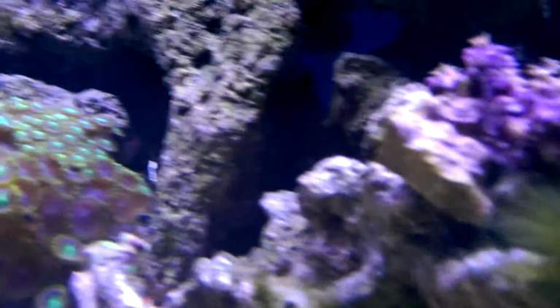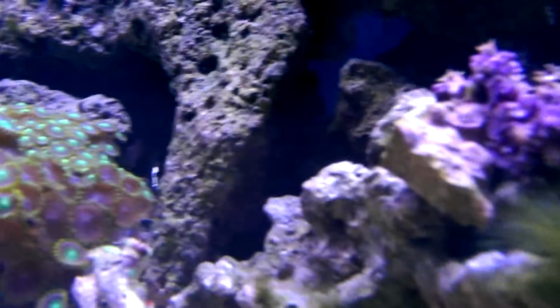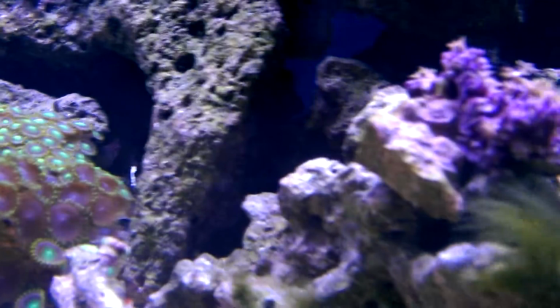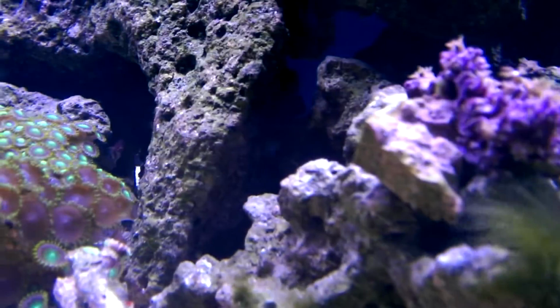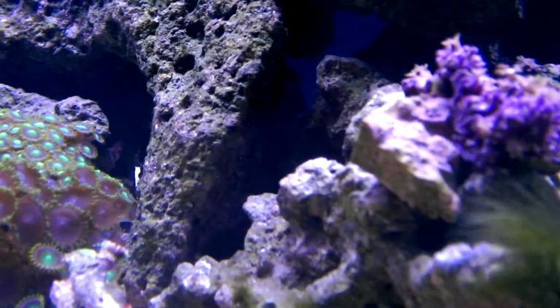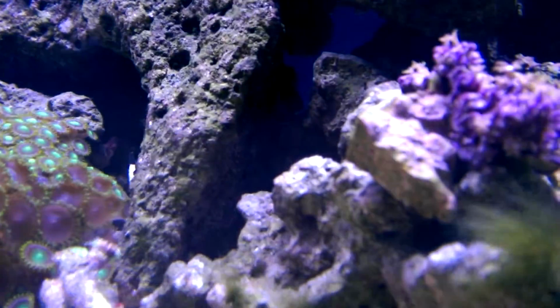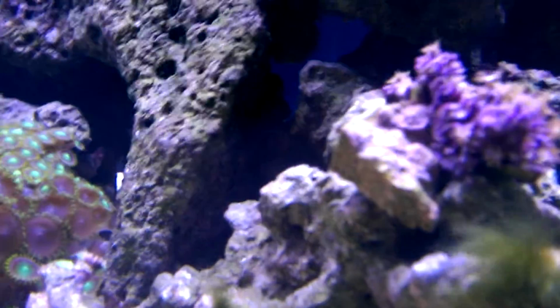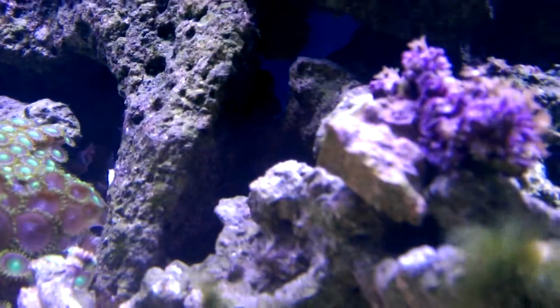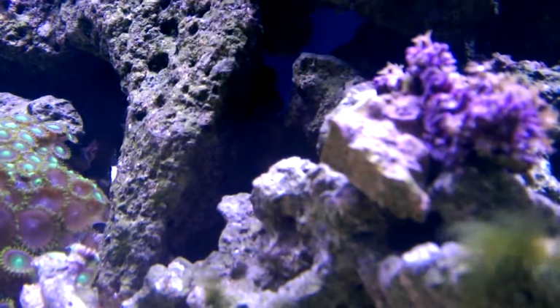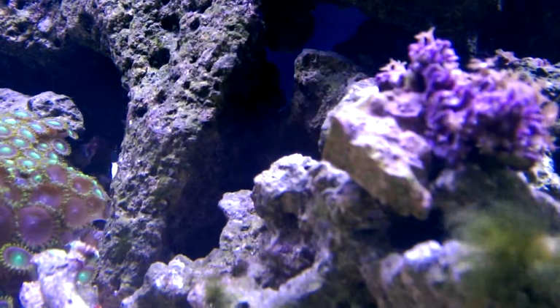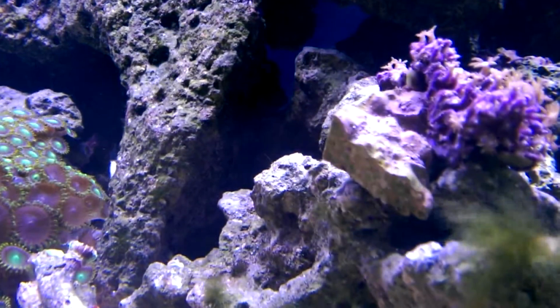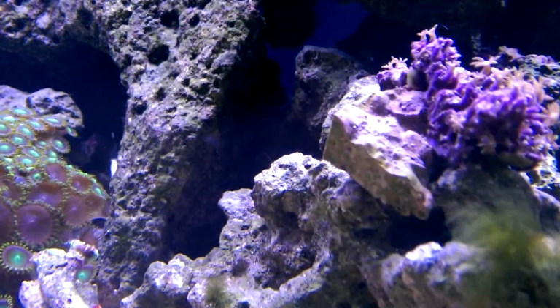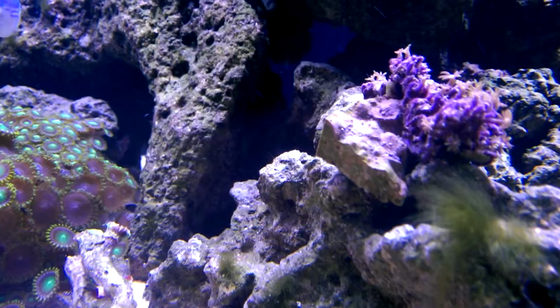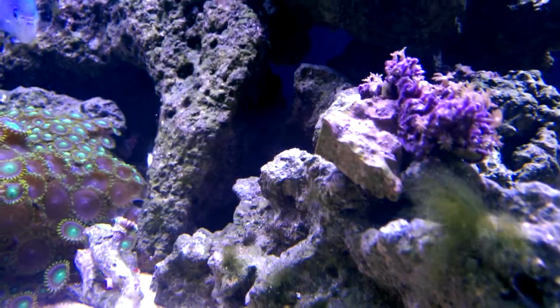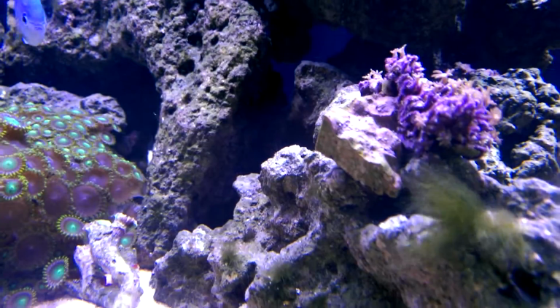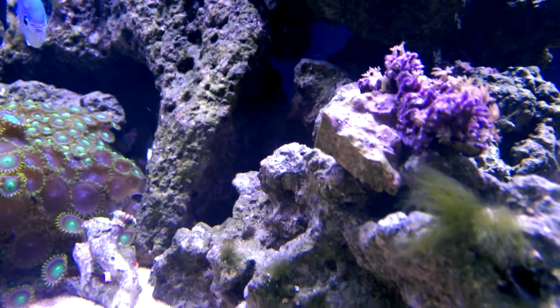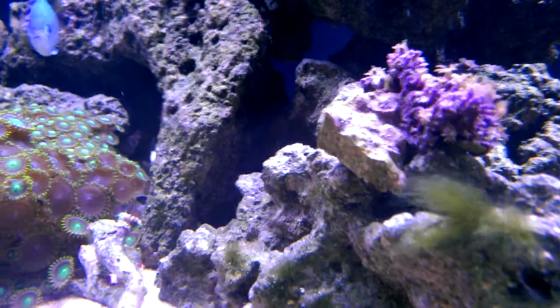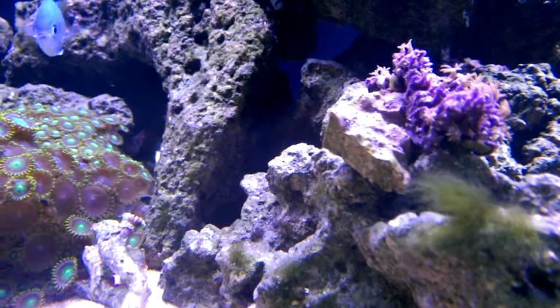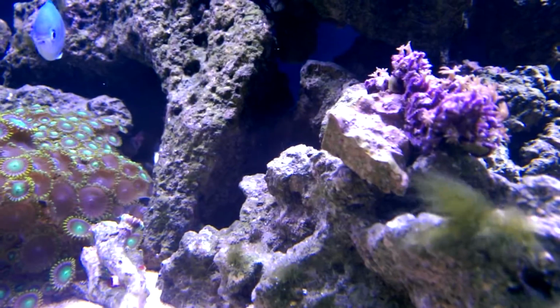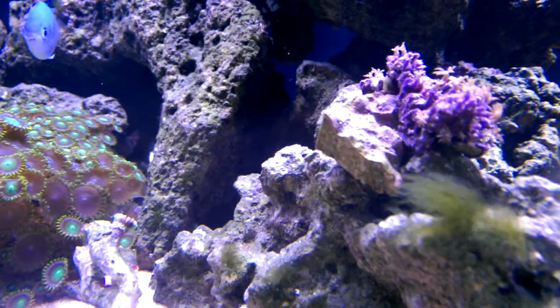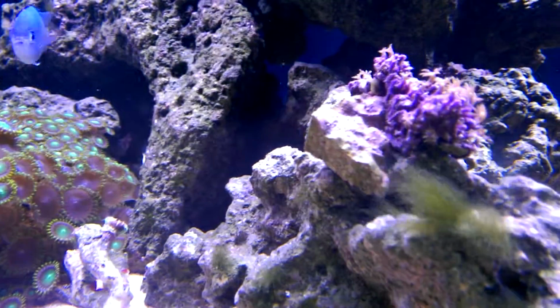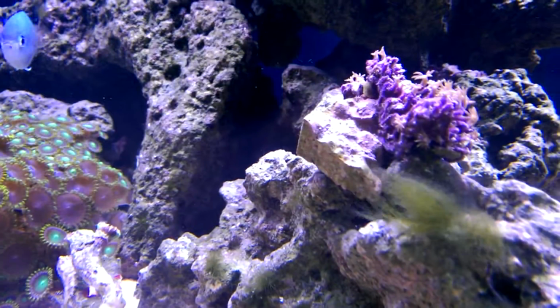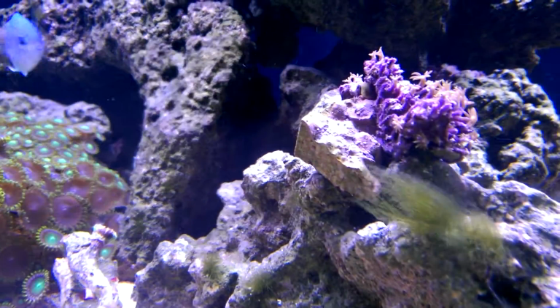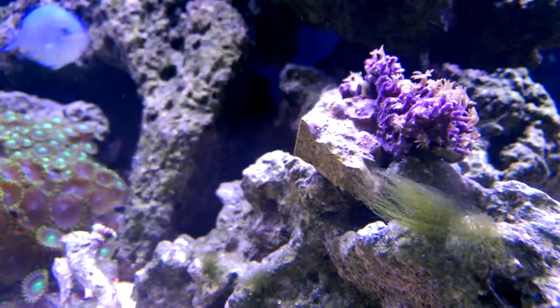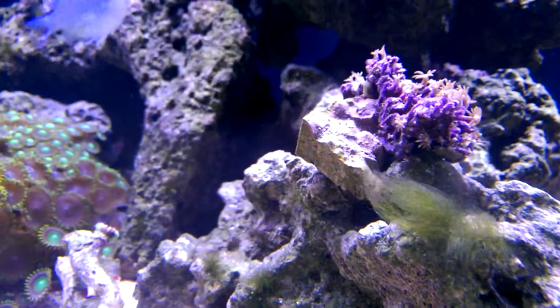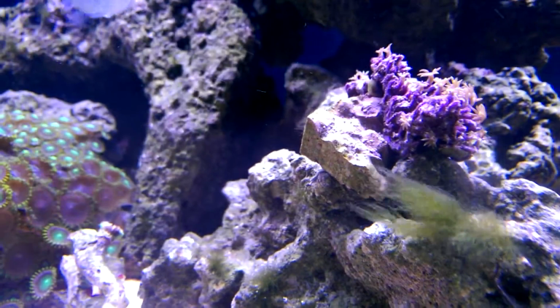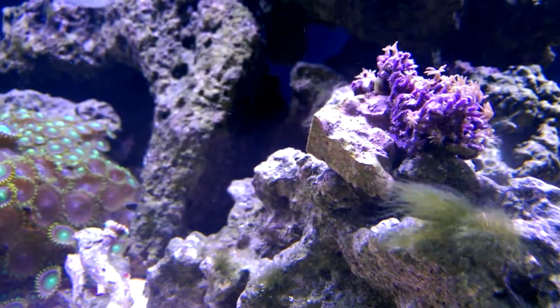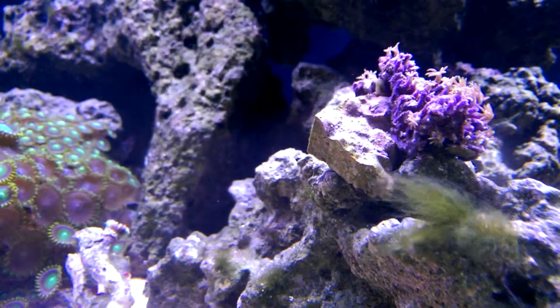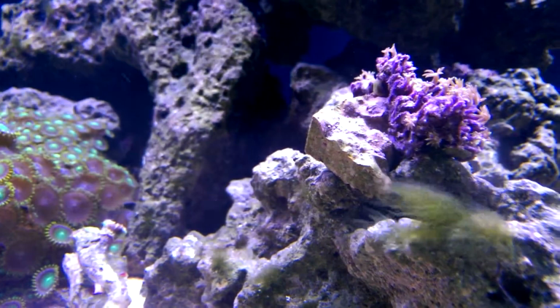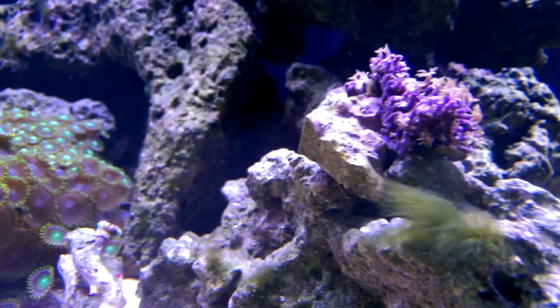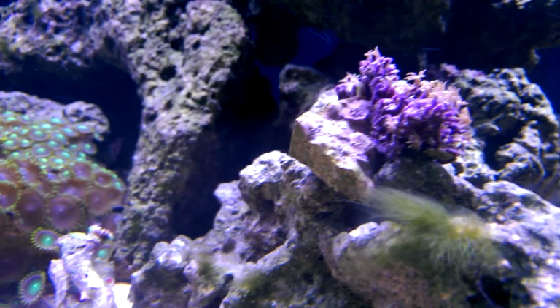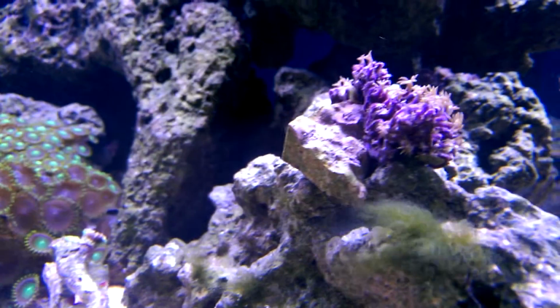That's the frag — the rock that it was fragged on right there, if you can see.